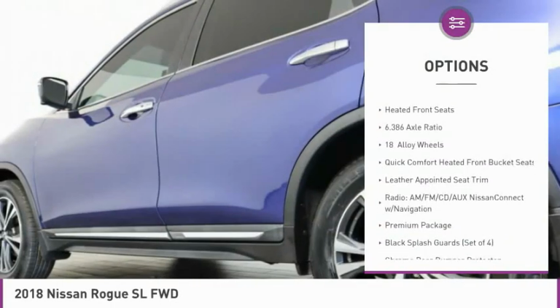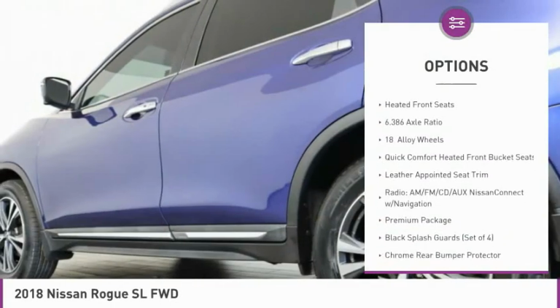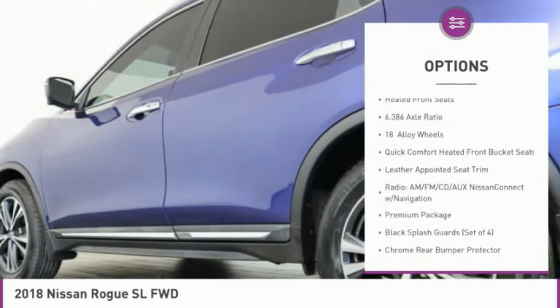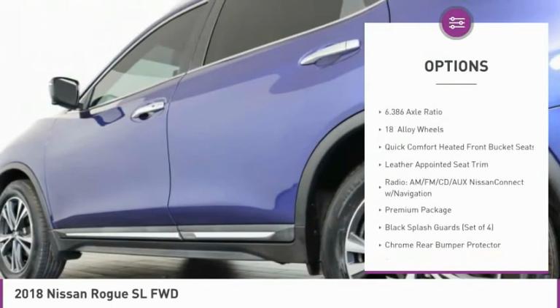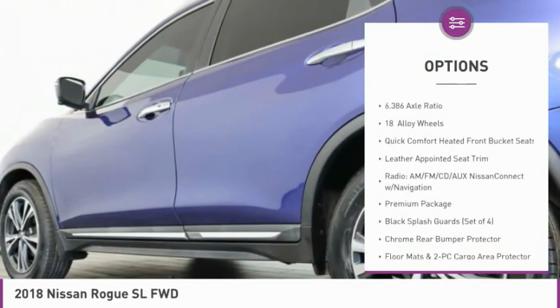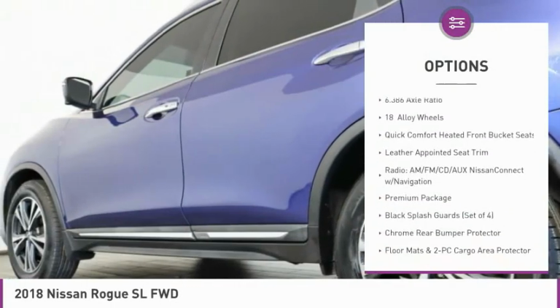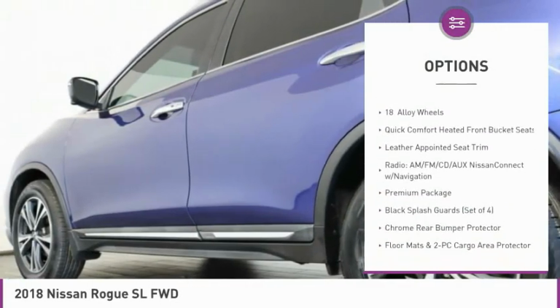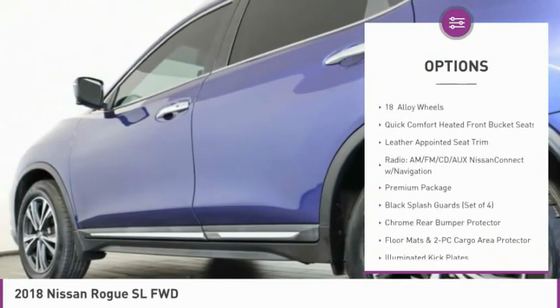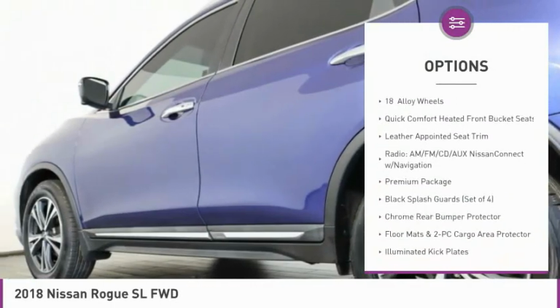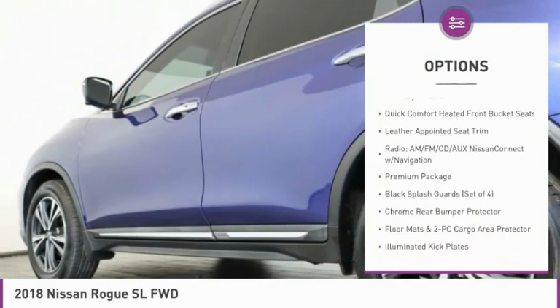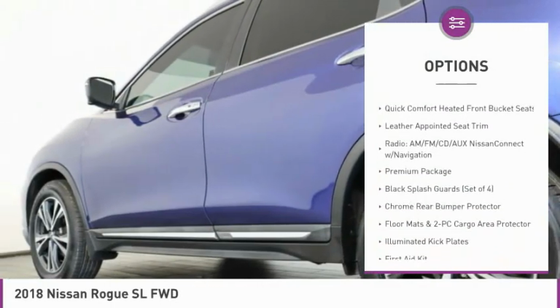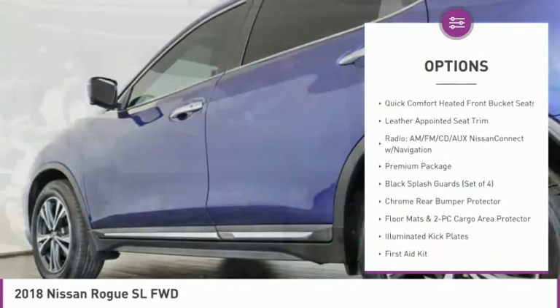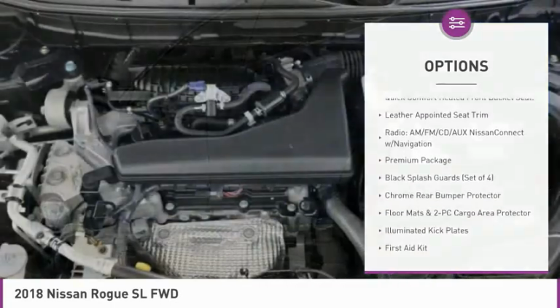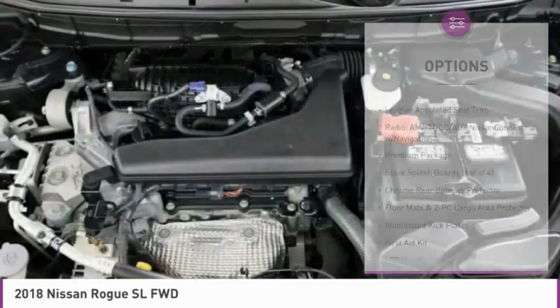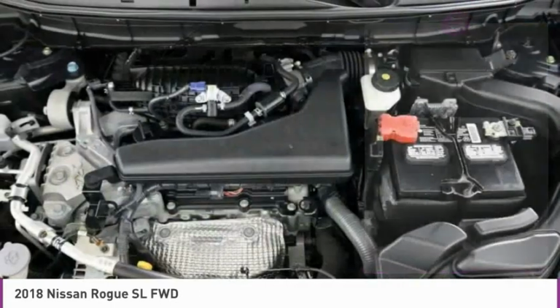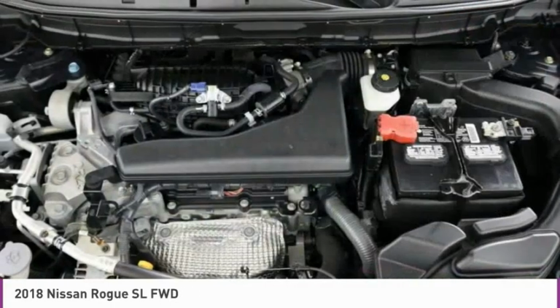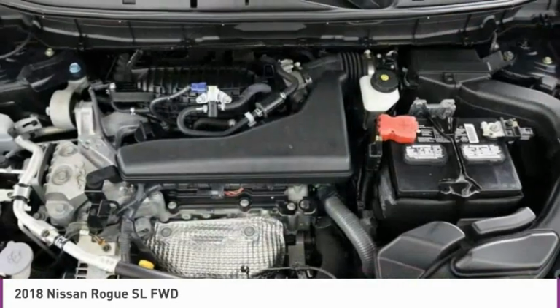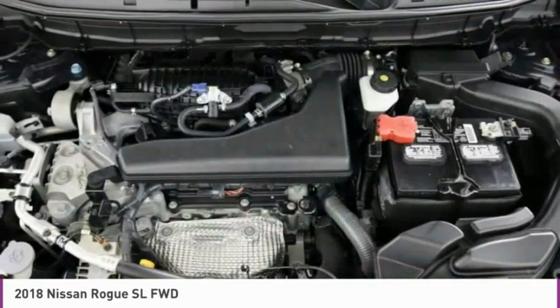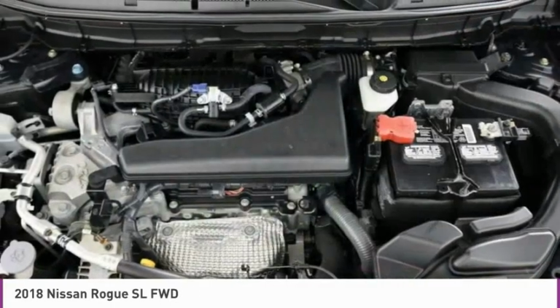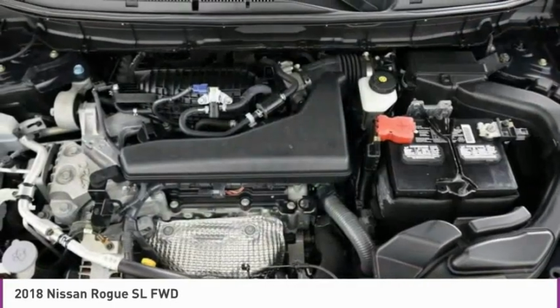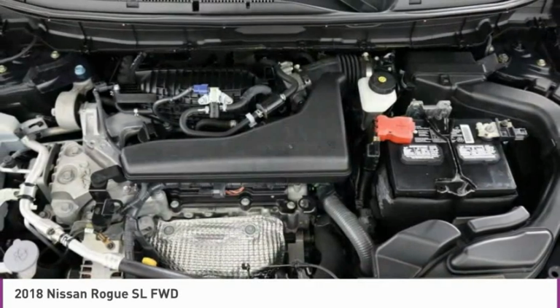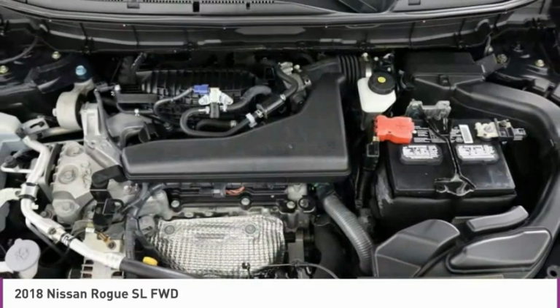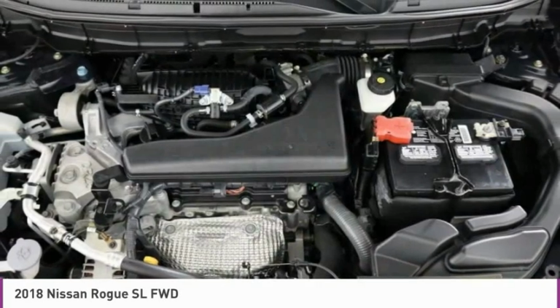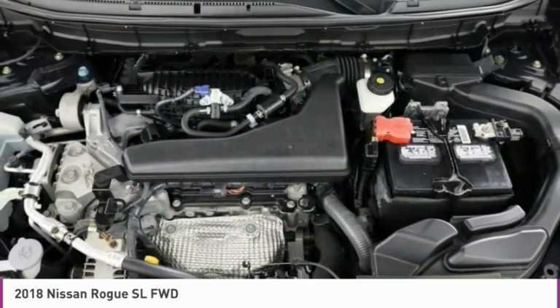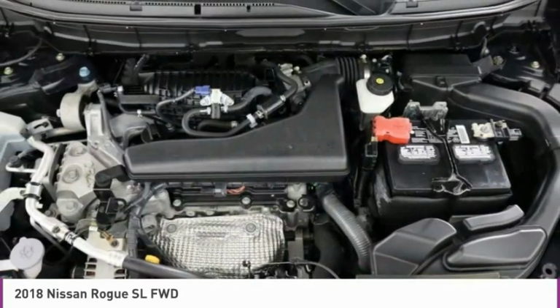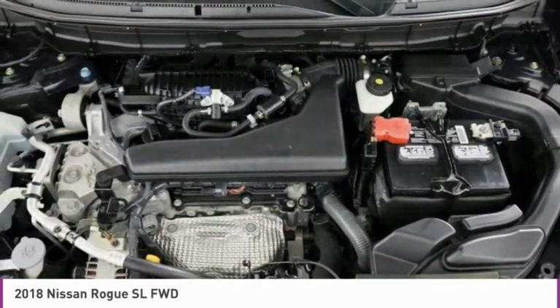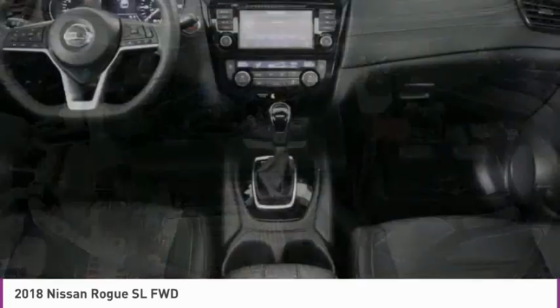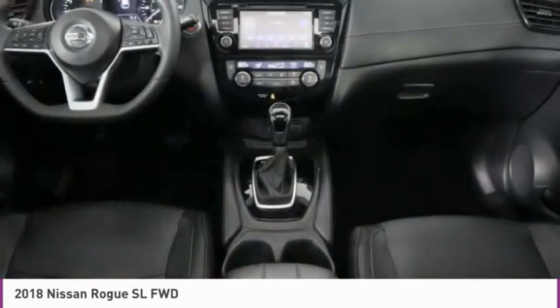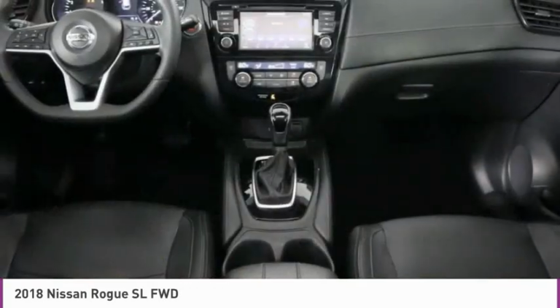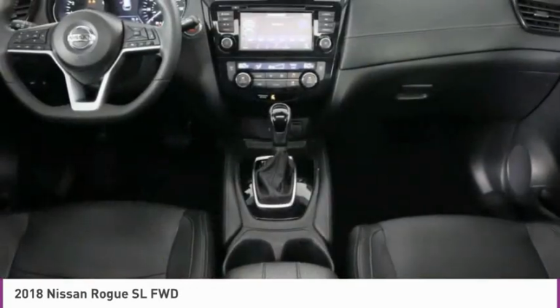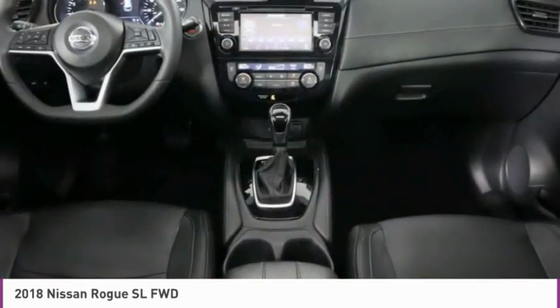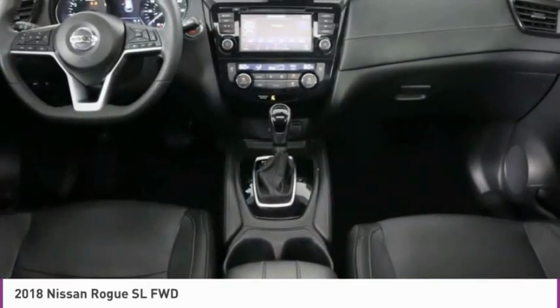LED headlights, four-wheel disc brakes, navigation system, heated steering wheel, heated front seats.